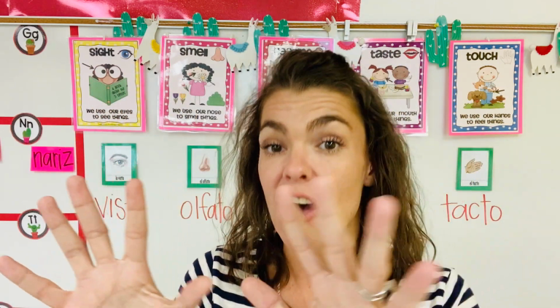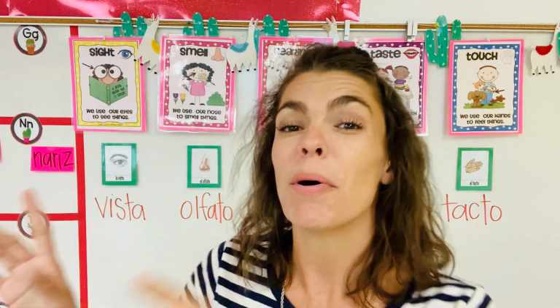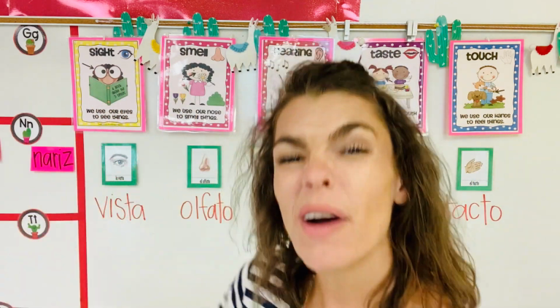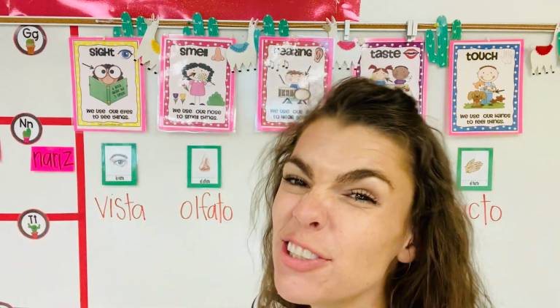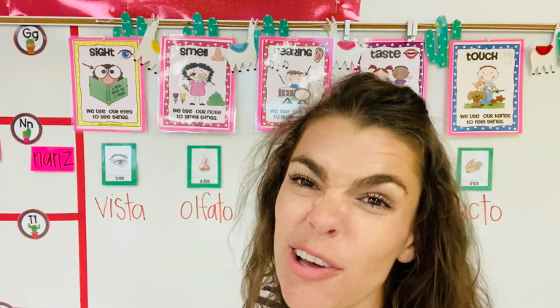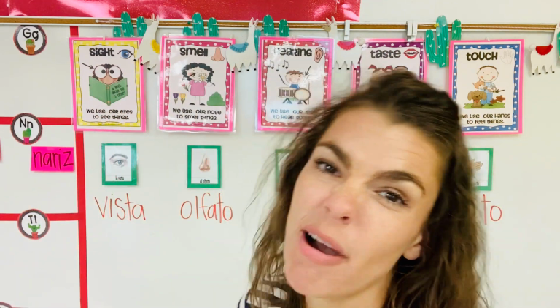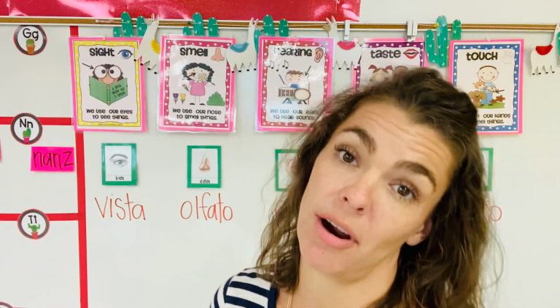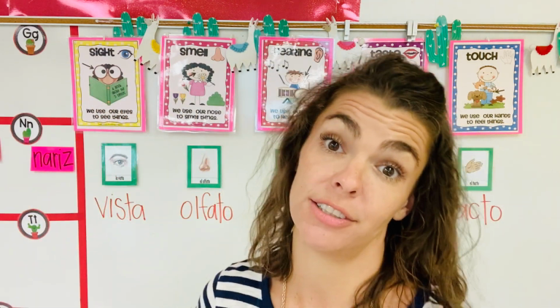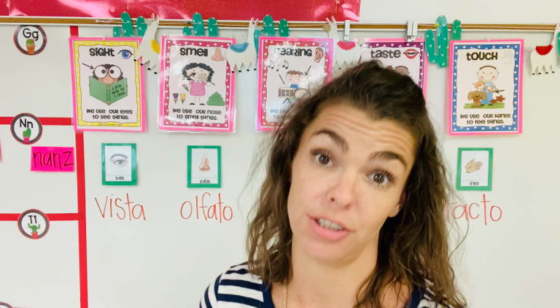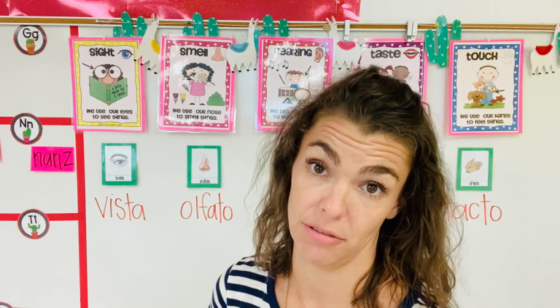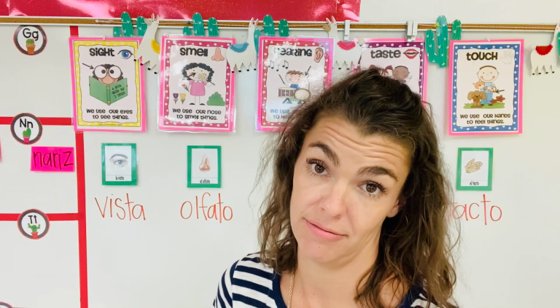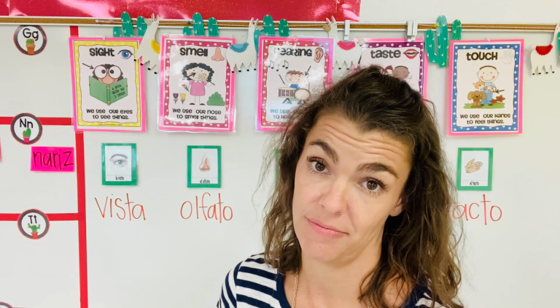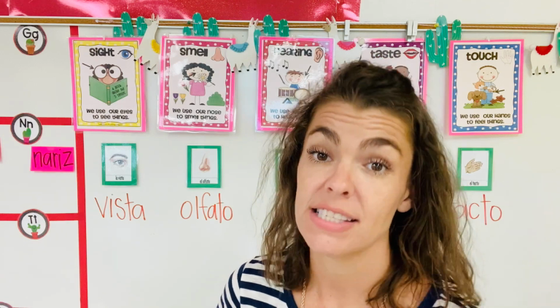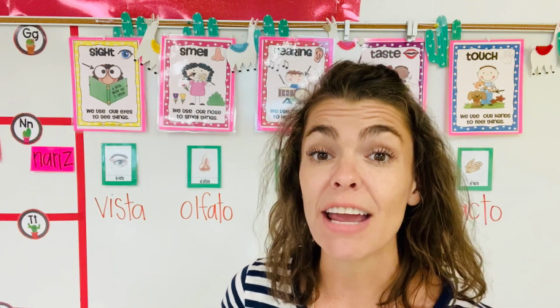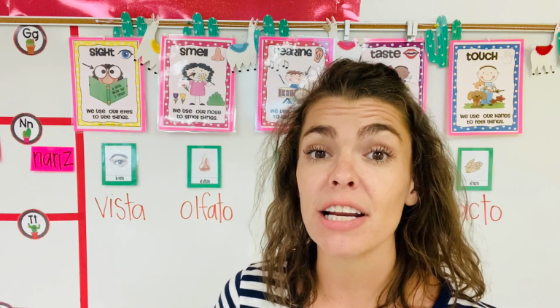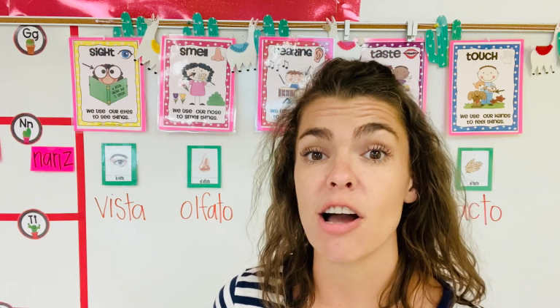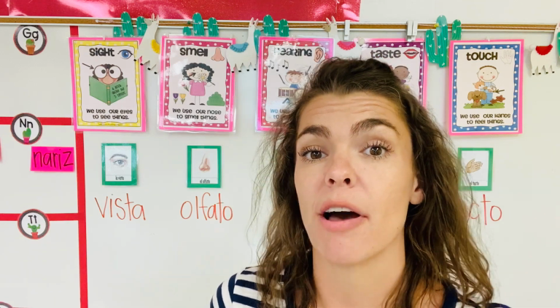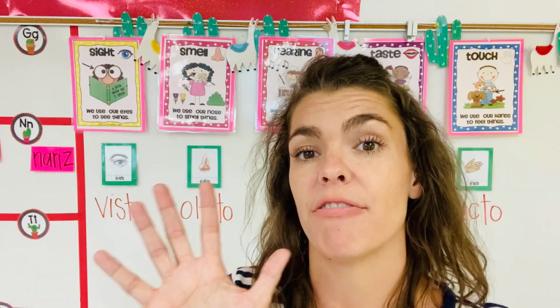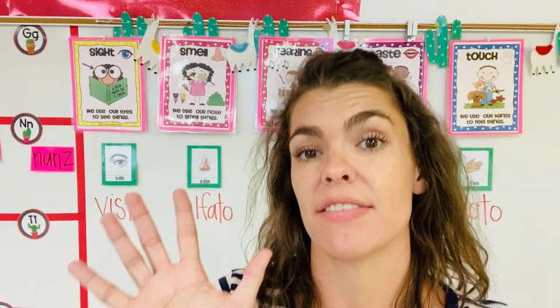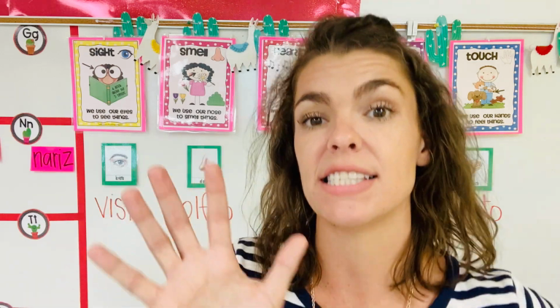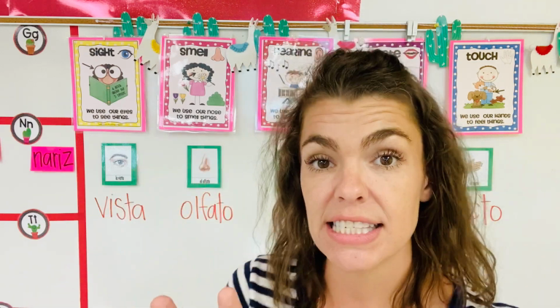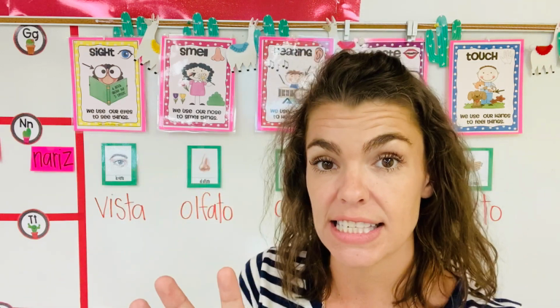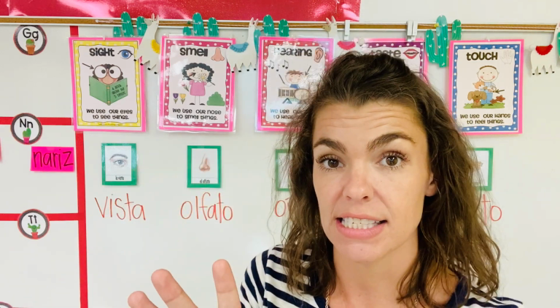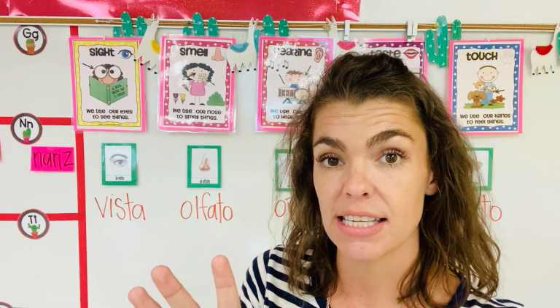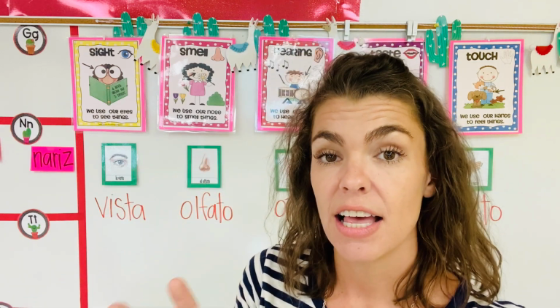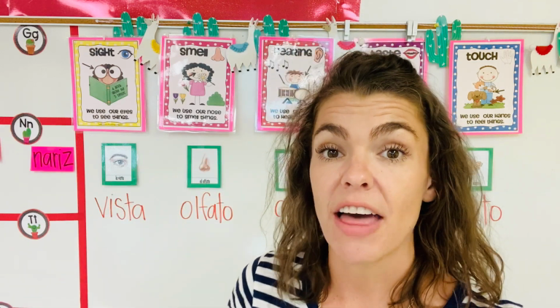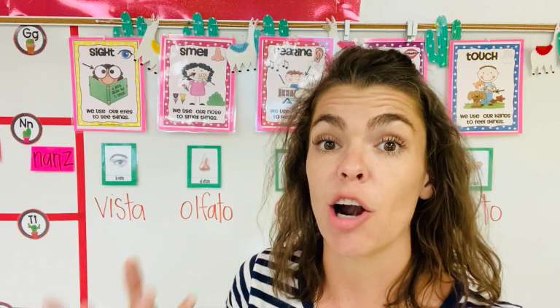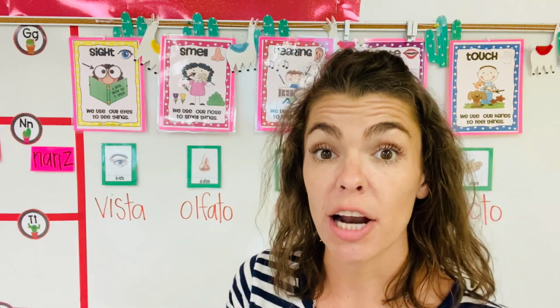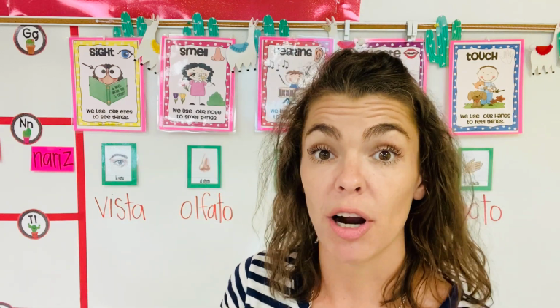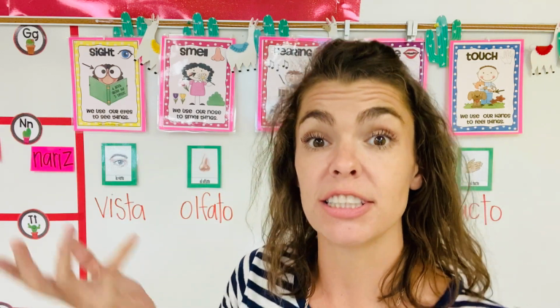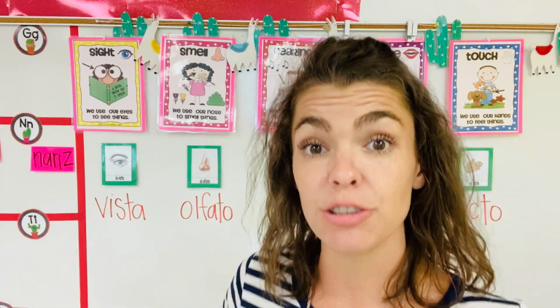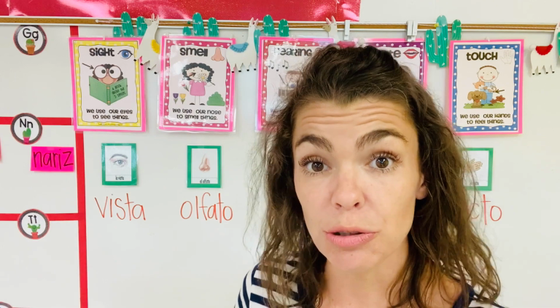But what do those body parts do? Today we're going to talk about the five senses that our body parts can do.